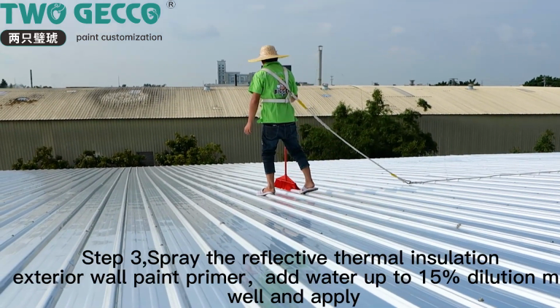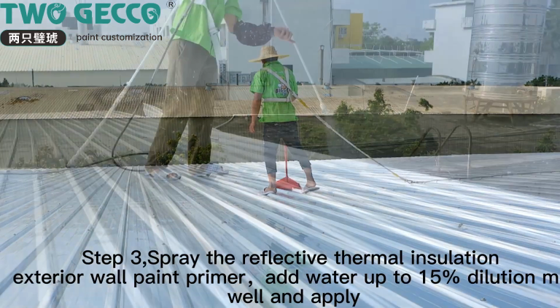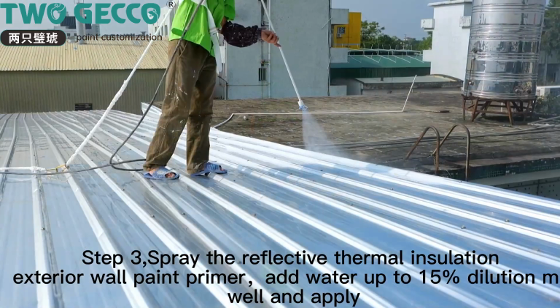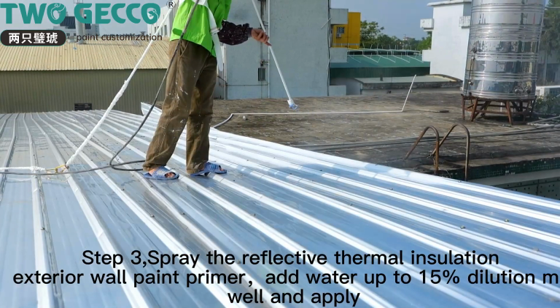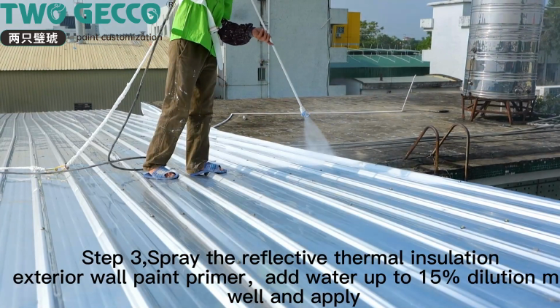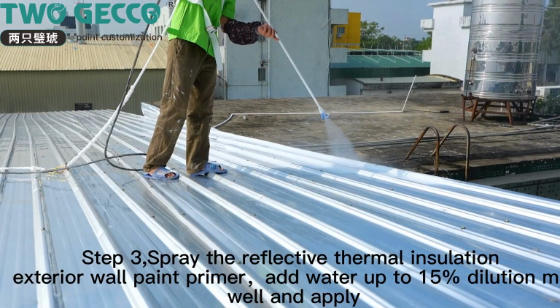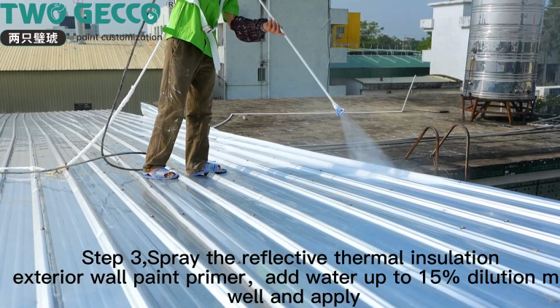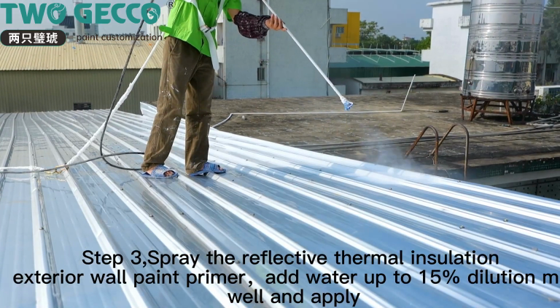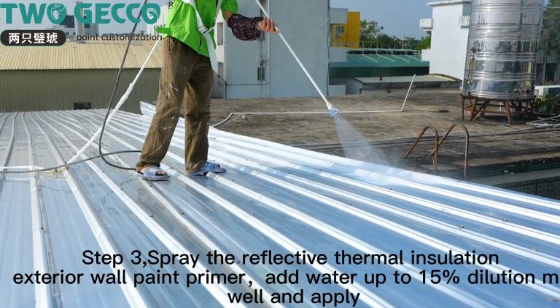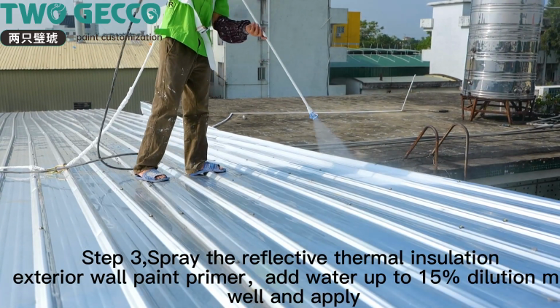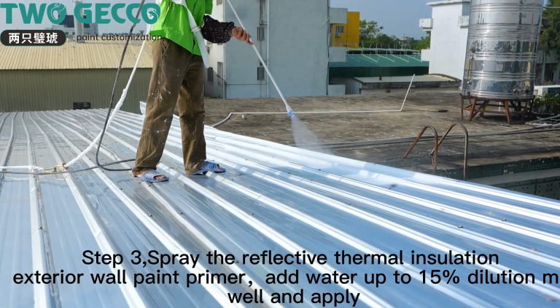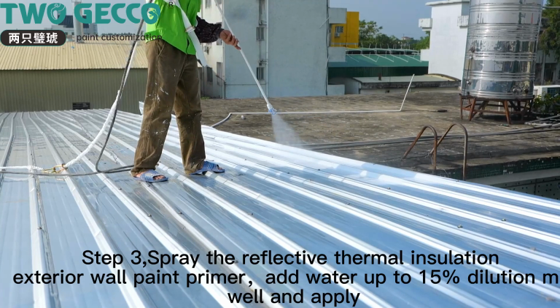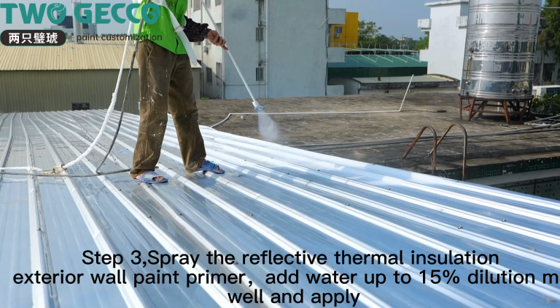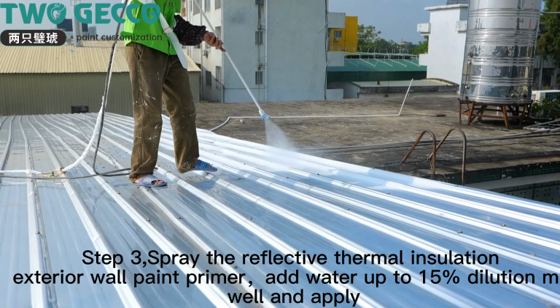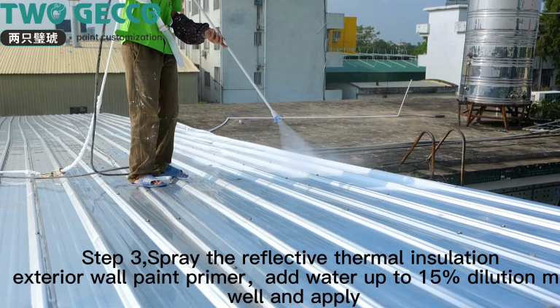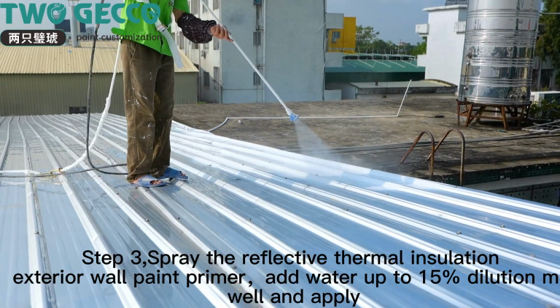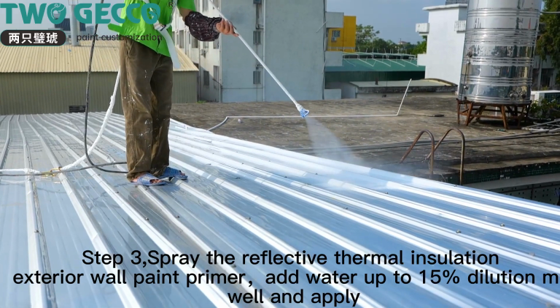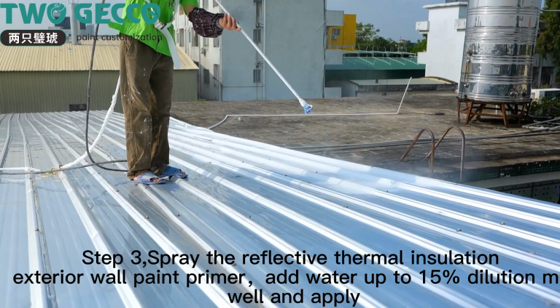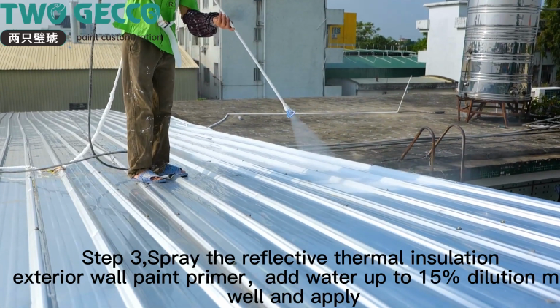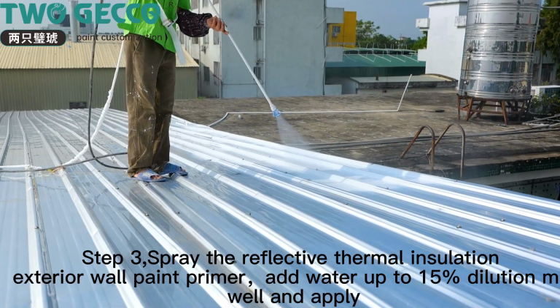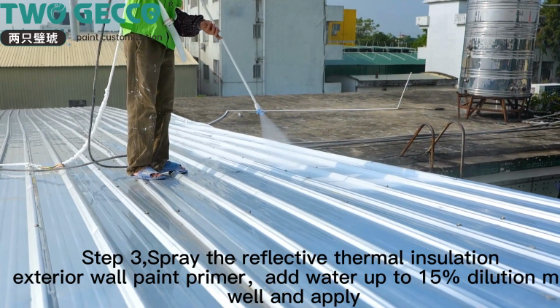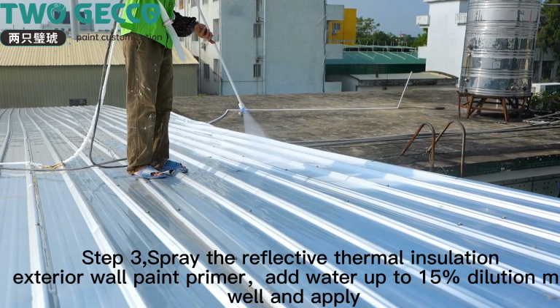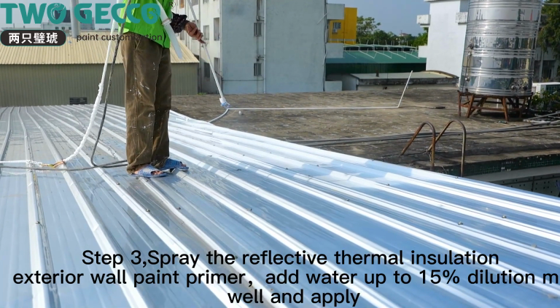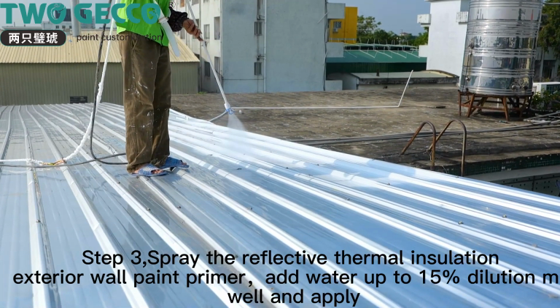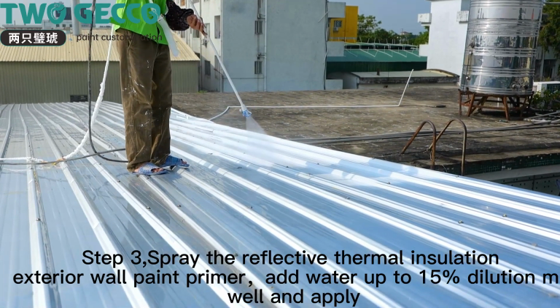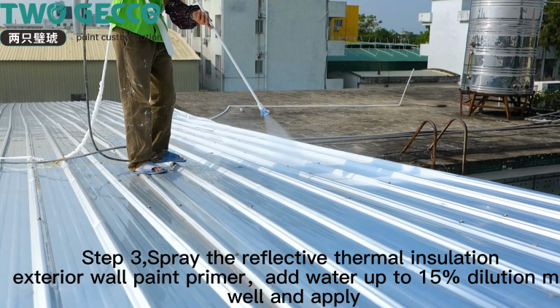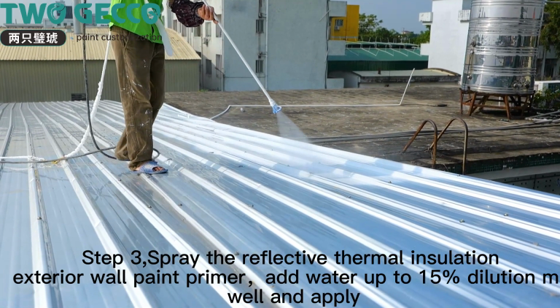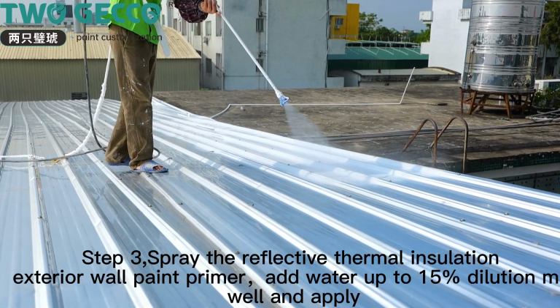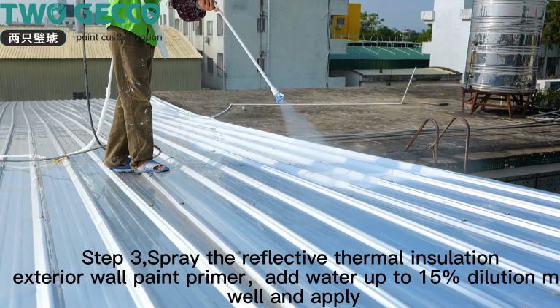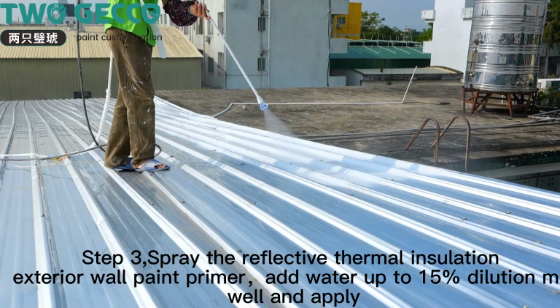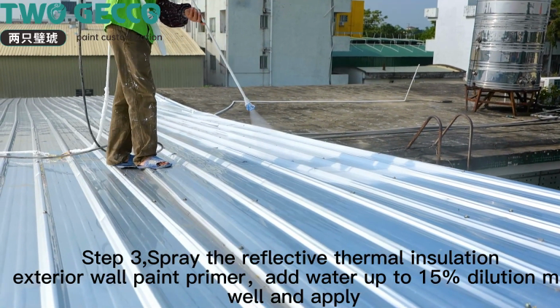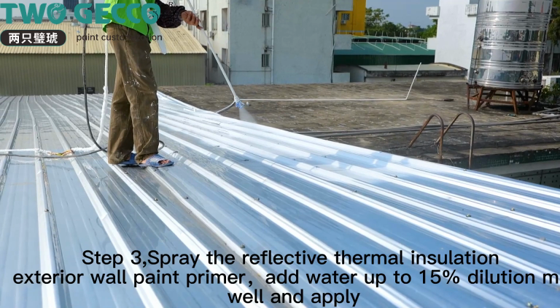Step 3: spray the reflective thermal insulation exterior wall paint primer. Add water at up to 5–15% dilution, mix well, and apply.